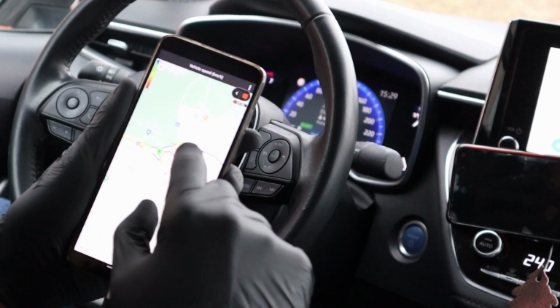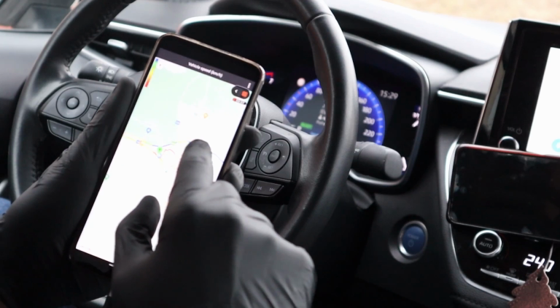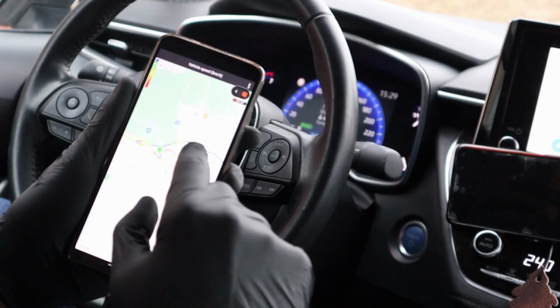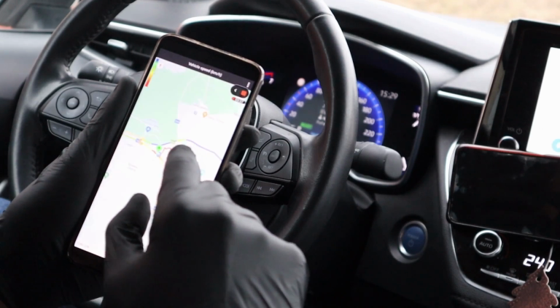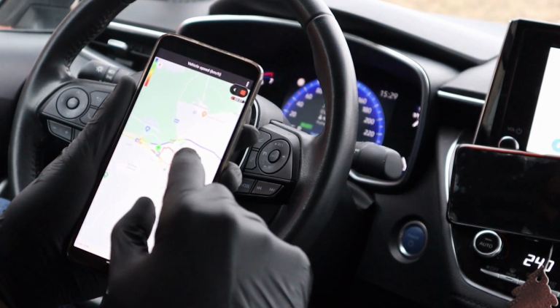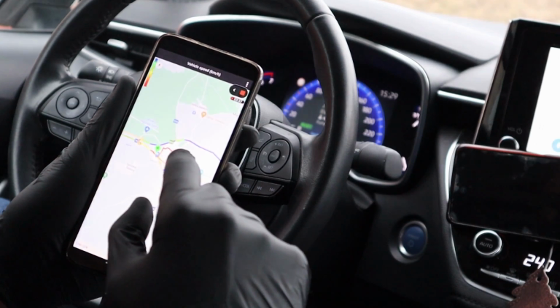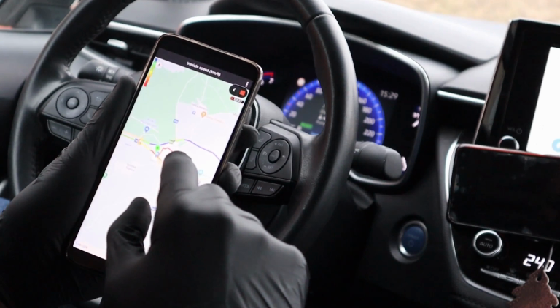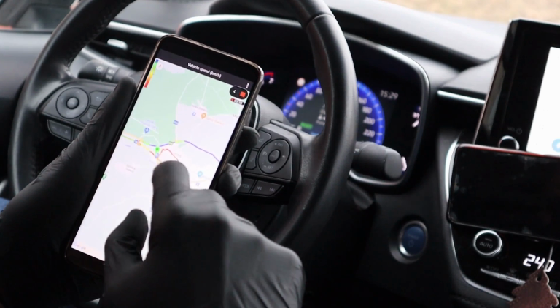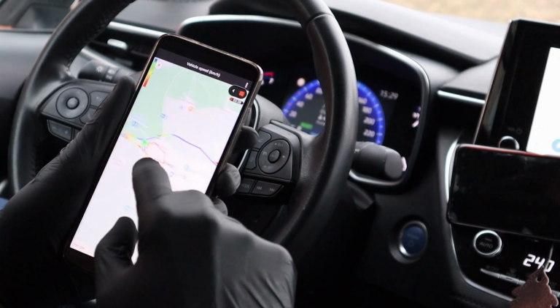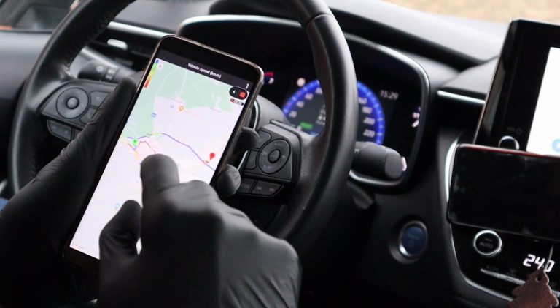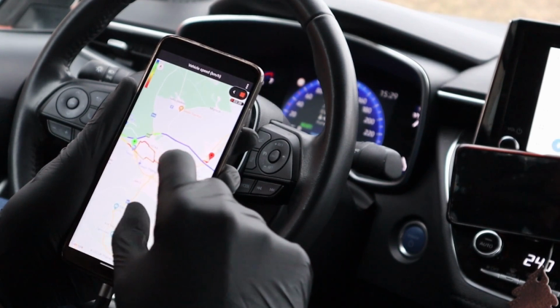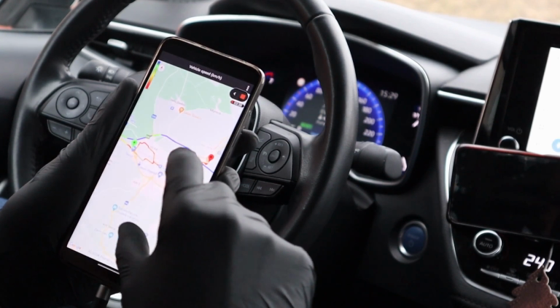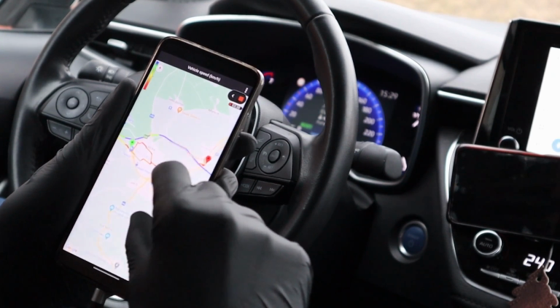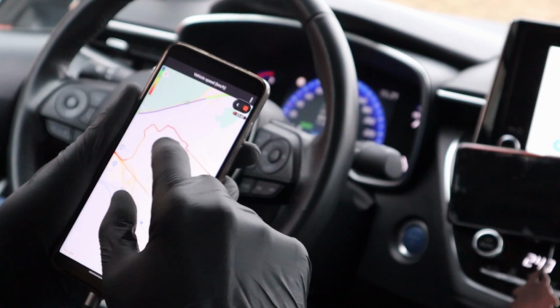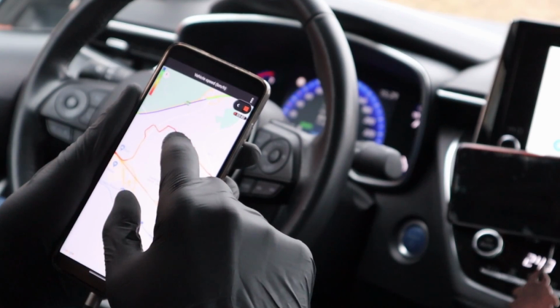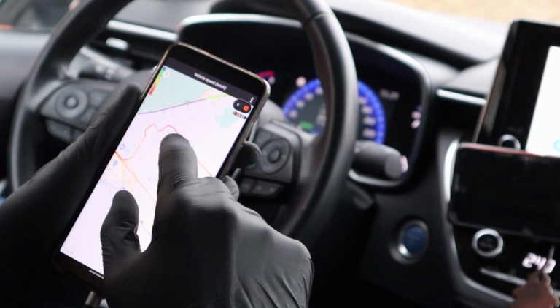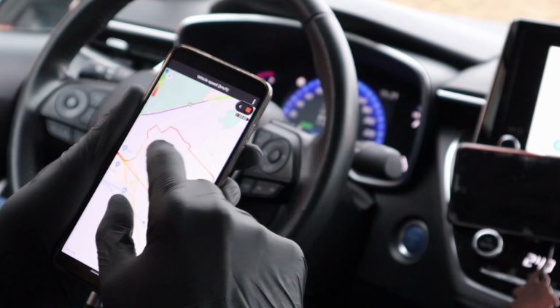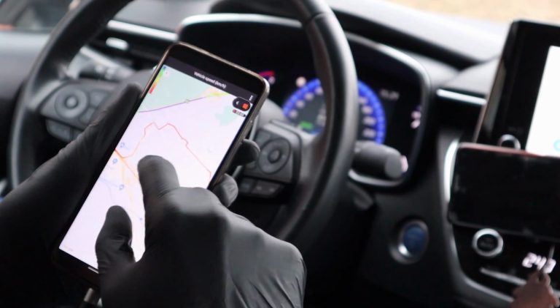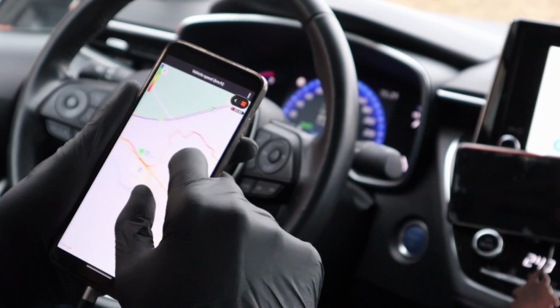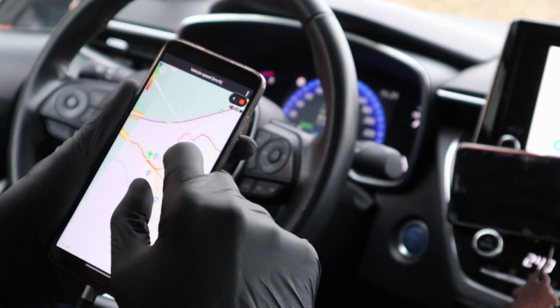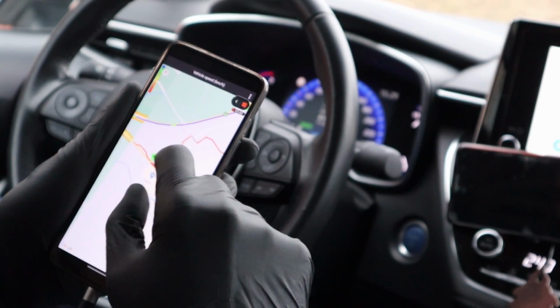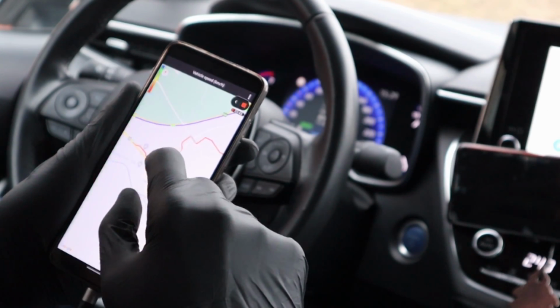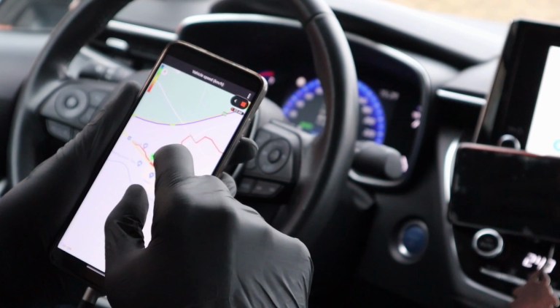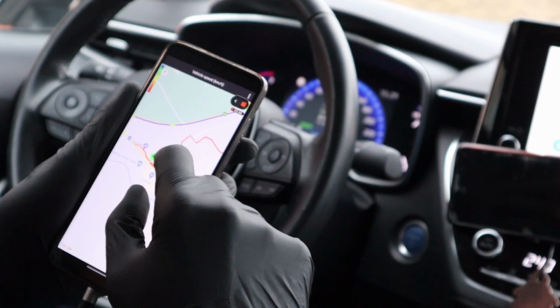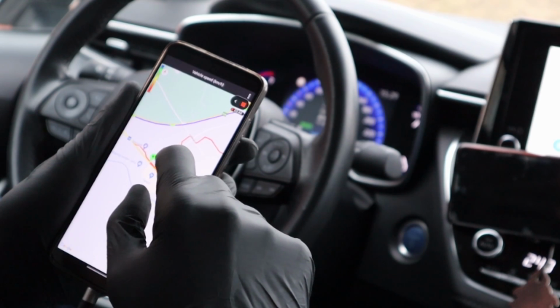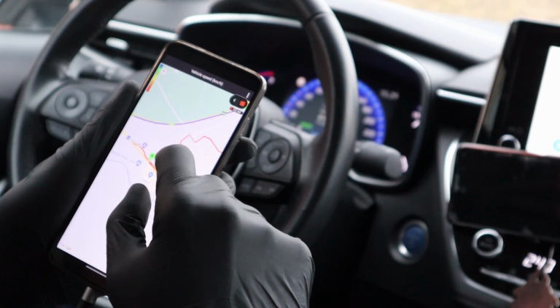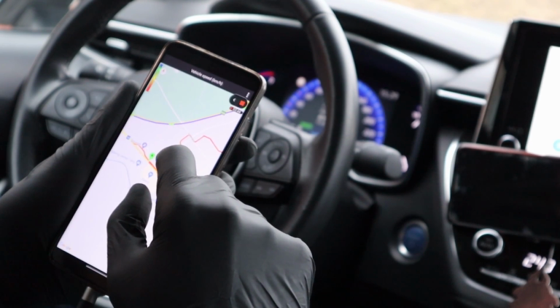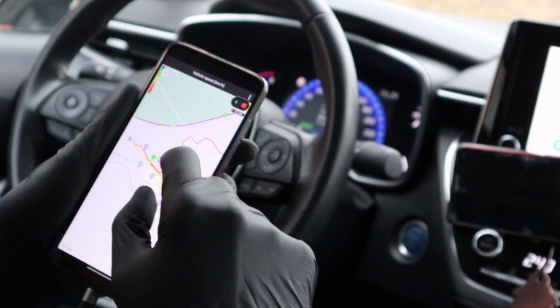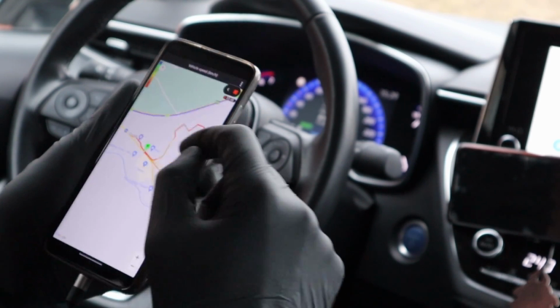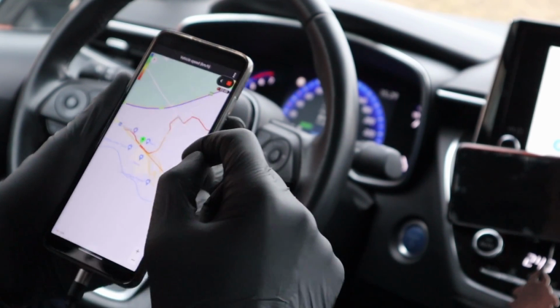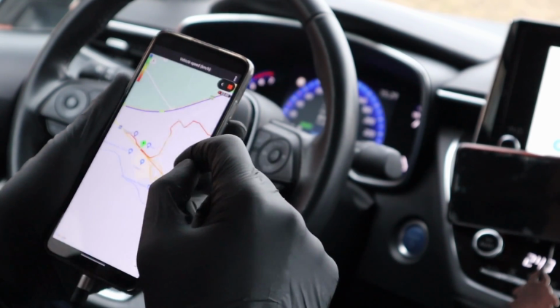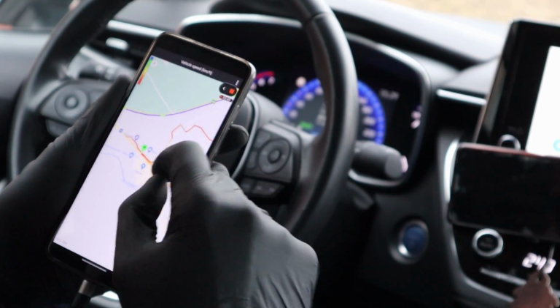With the map function you can monitor where you are driving and also check your vehicle speed. This is the recording of my drive — the color is indicating the engine speed or vehicle speed.